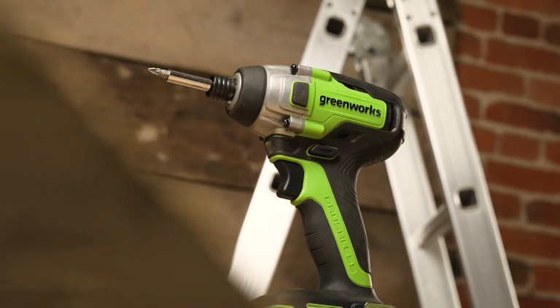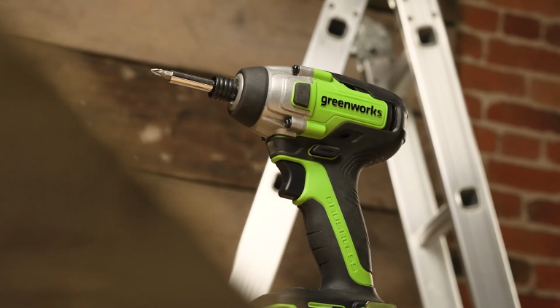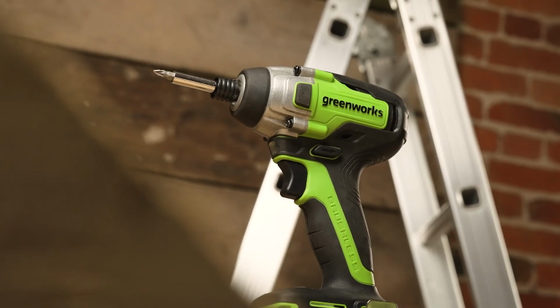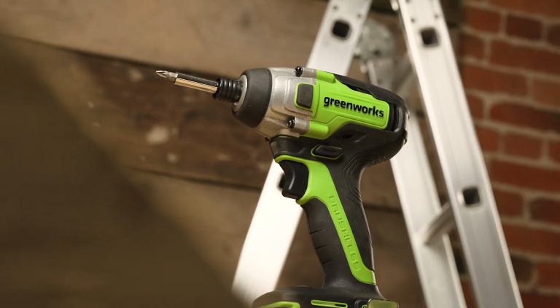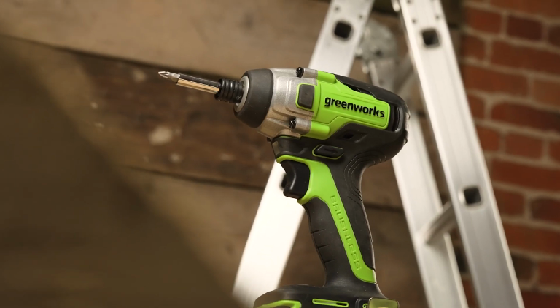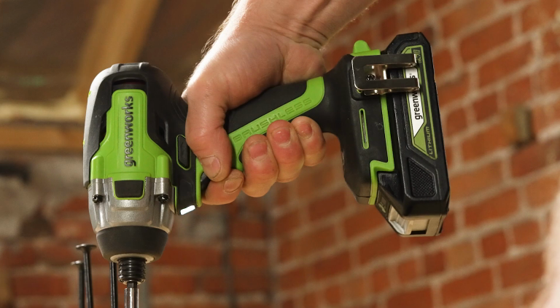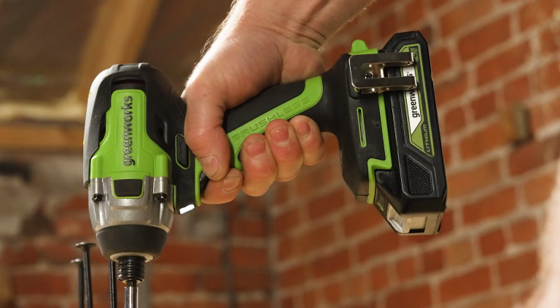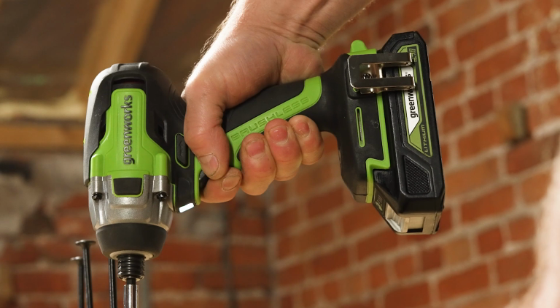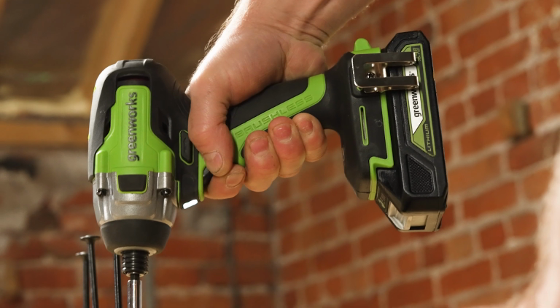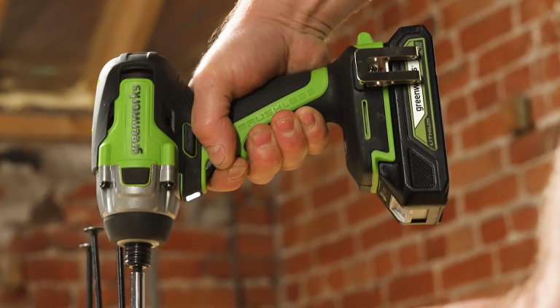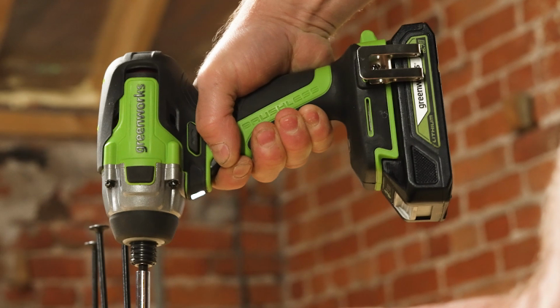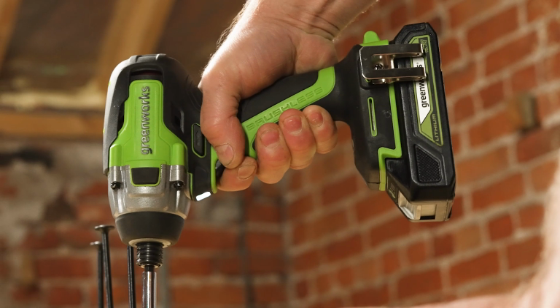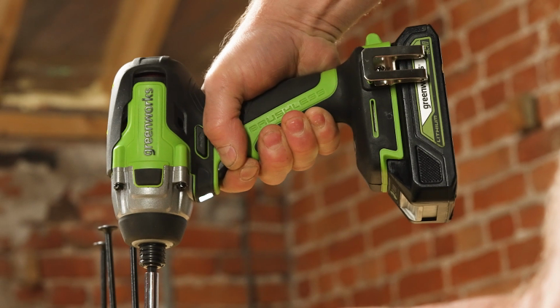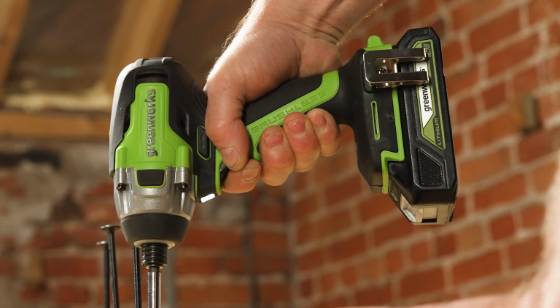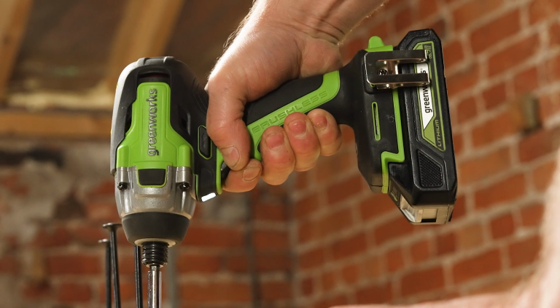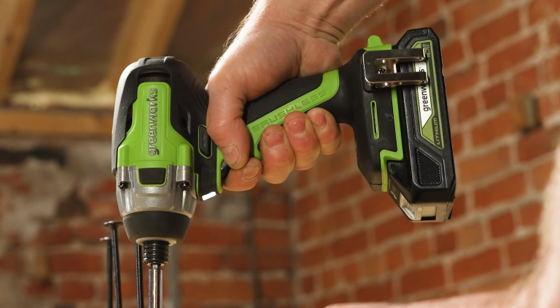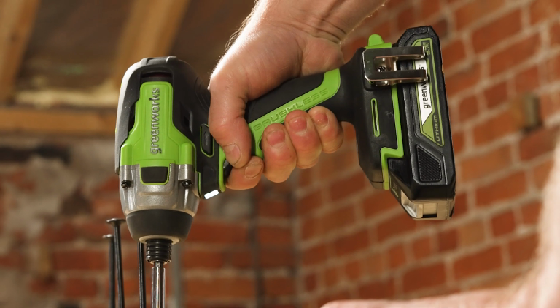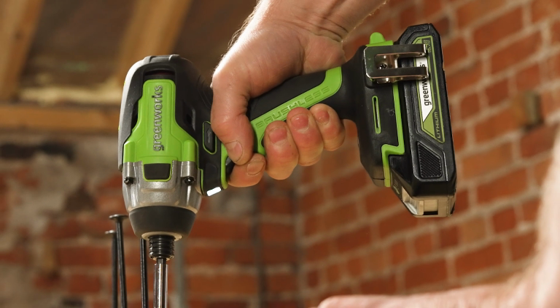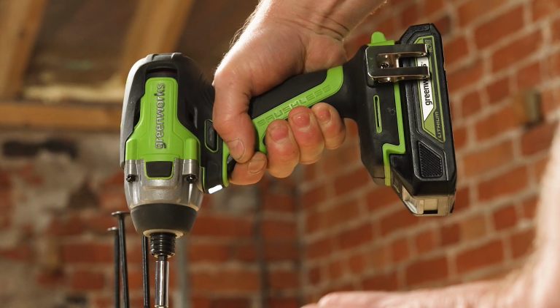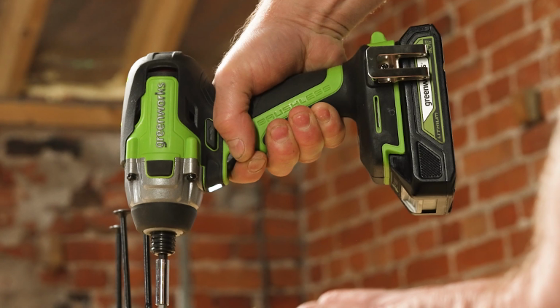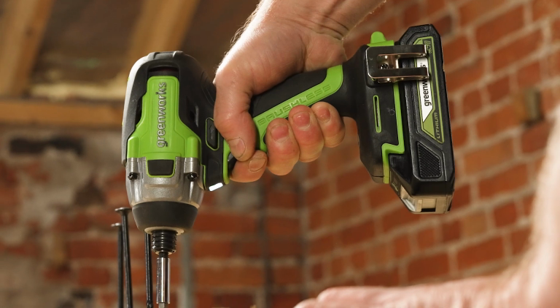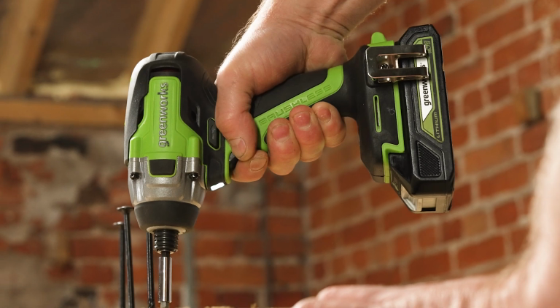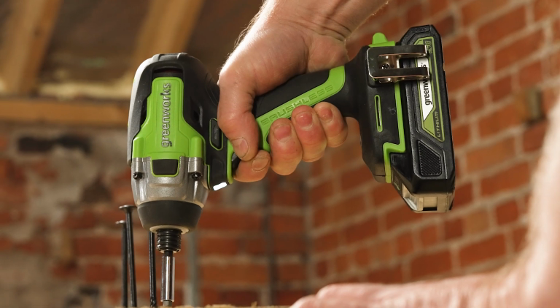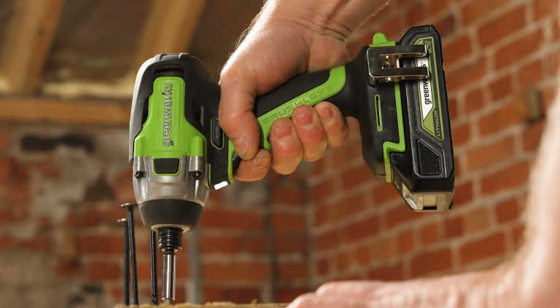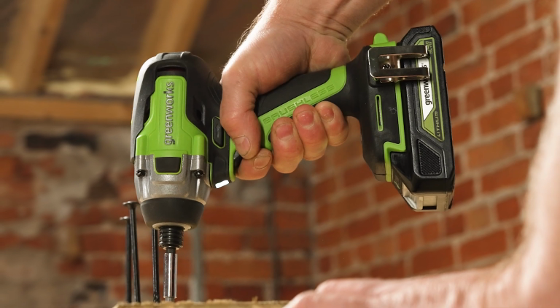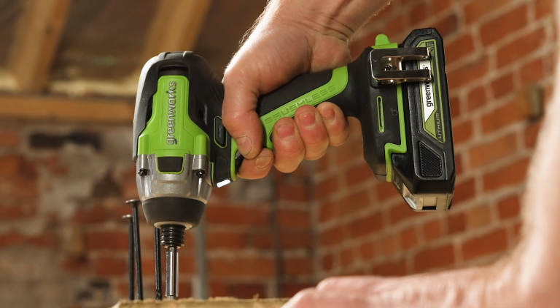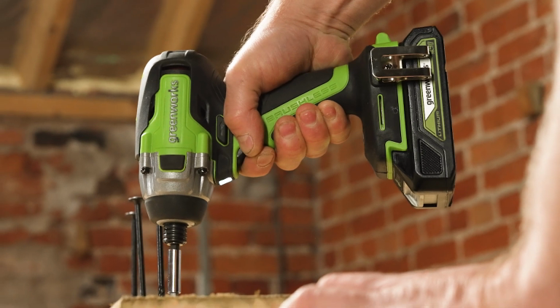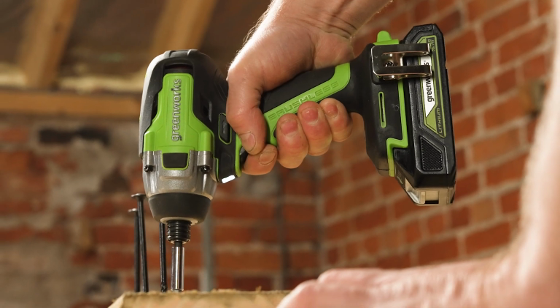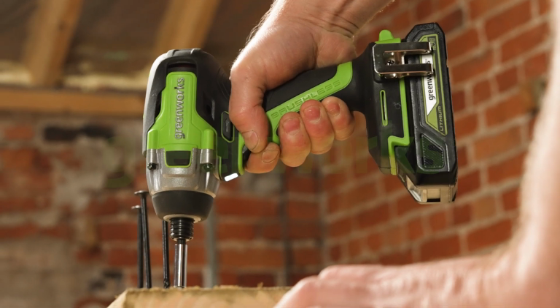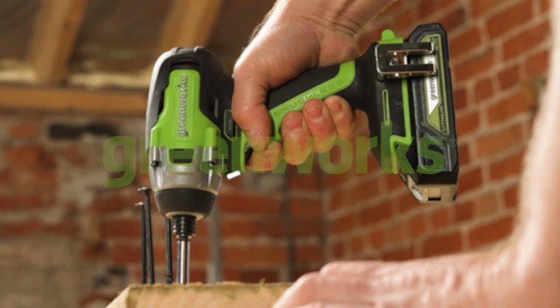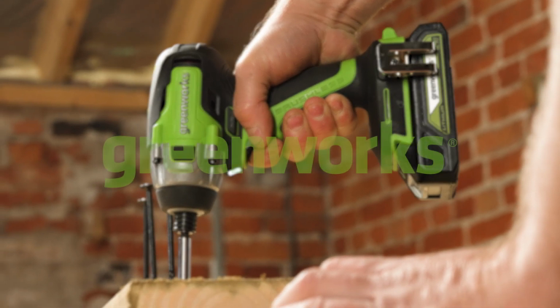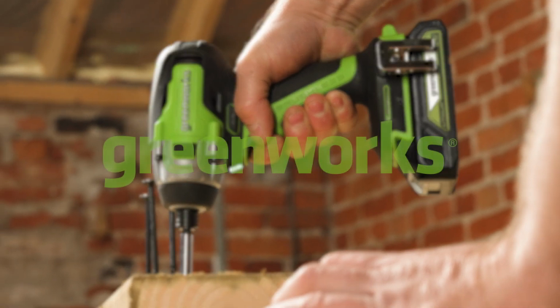Power up your performance with the Greenworks 24-volt brushless impact driver.